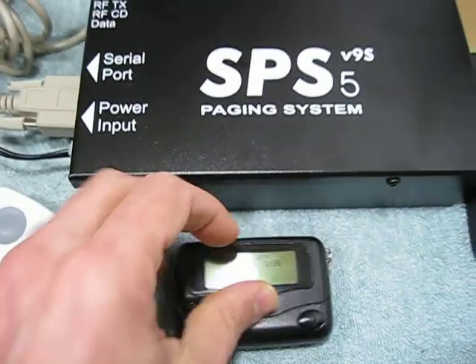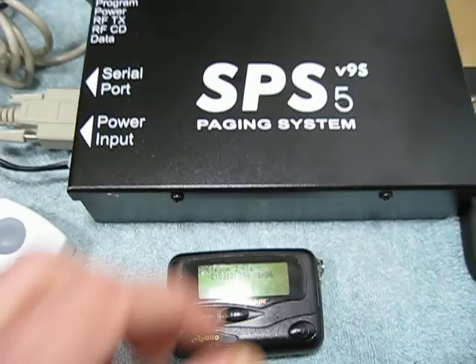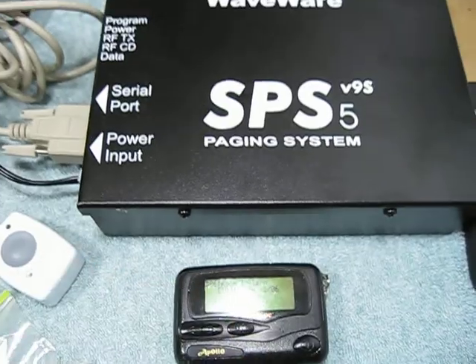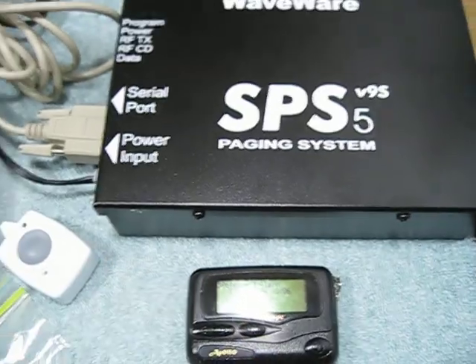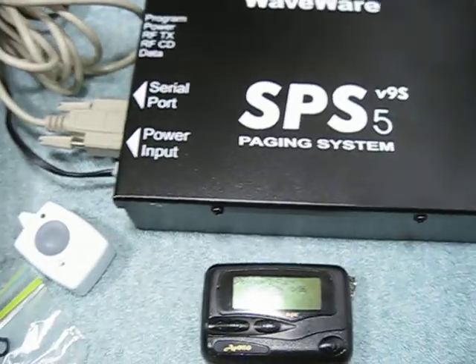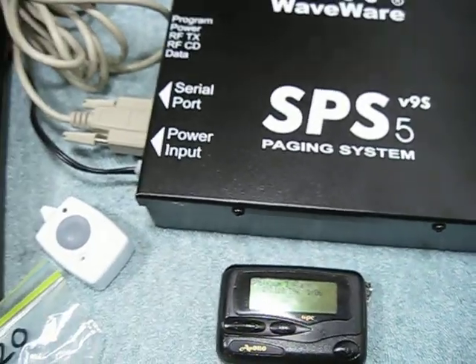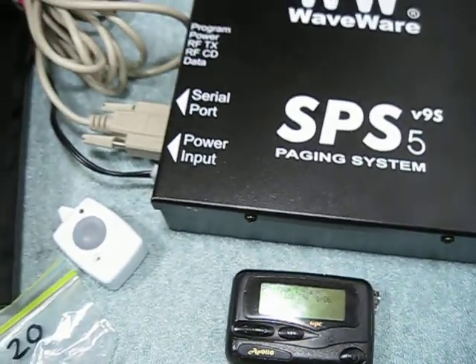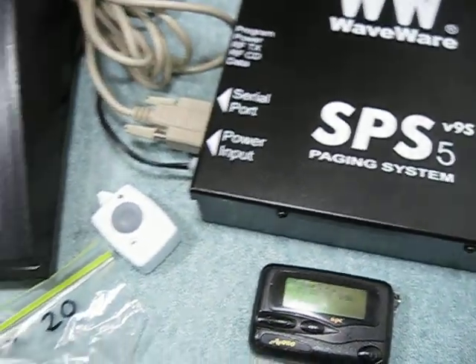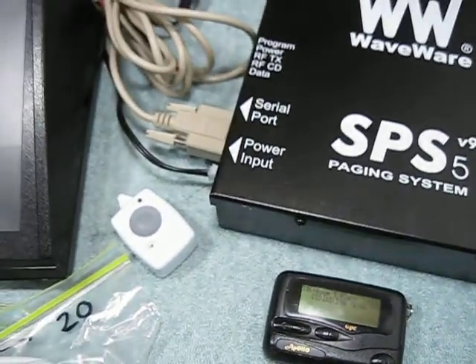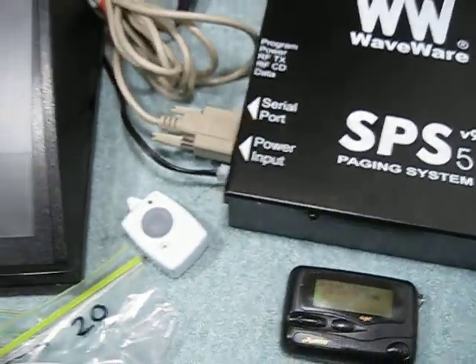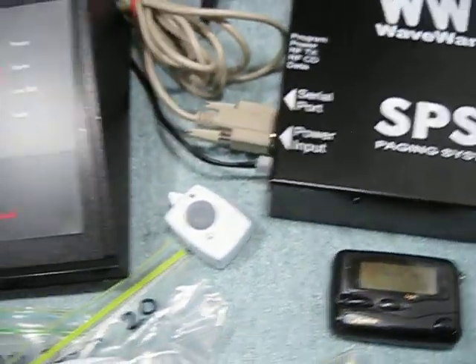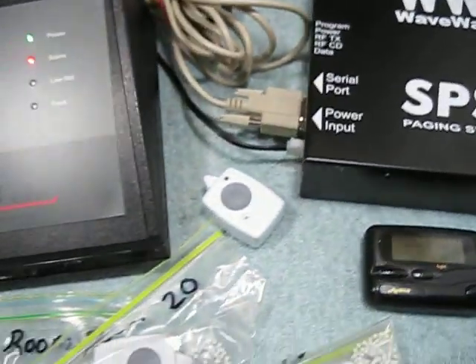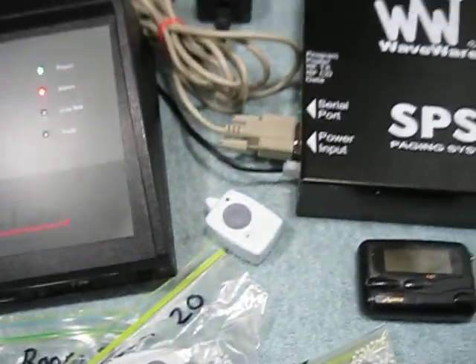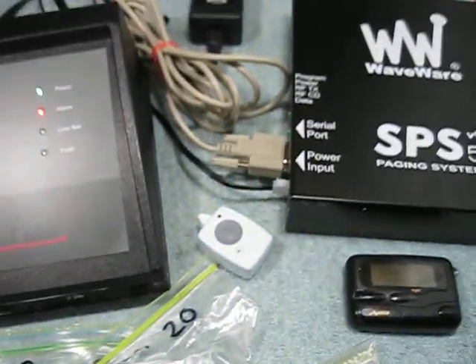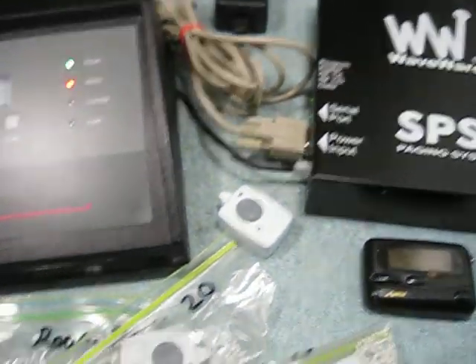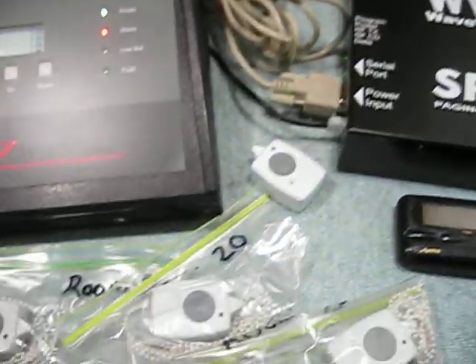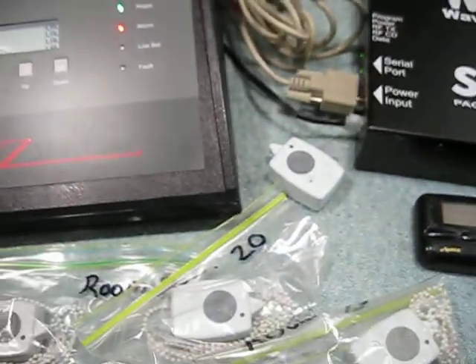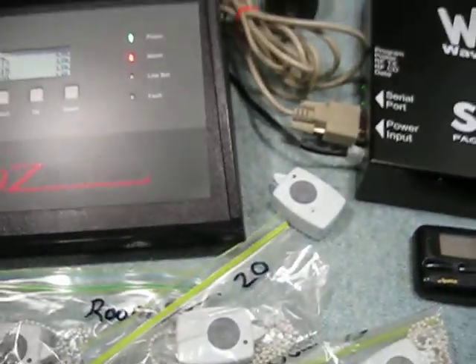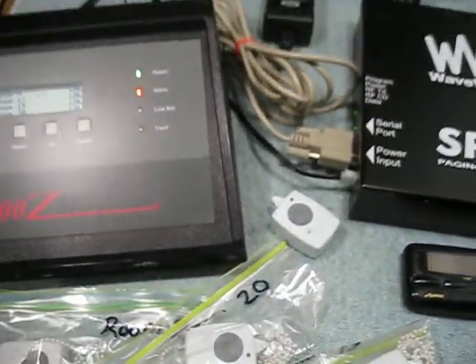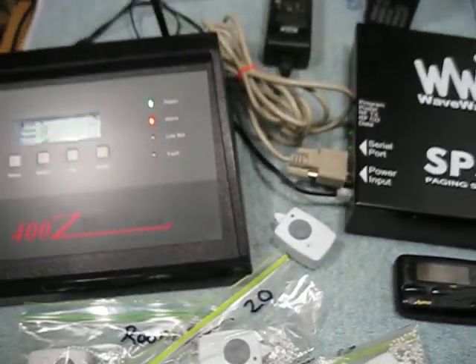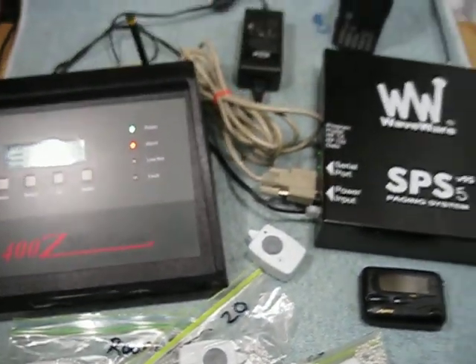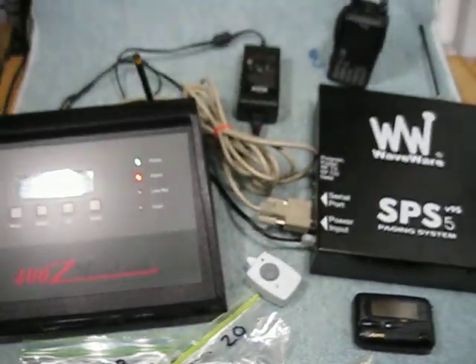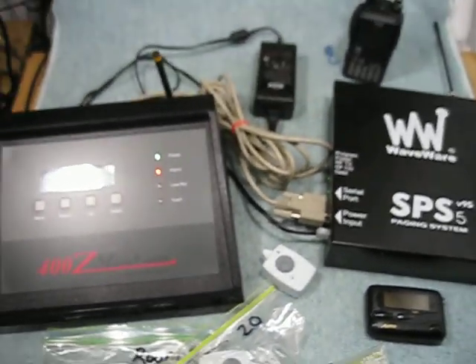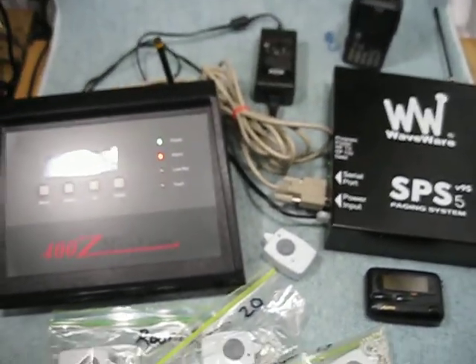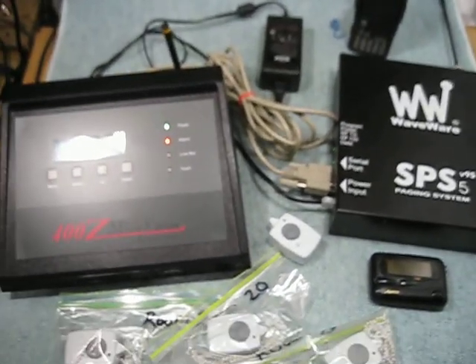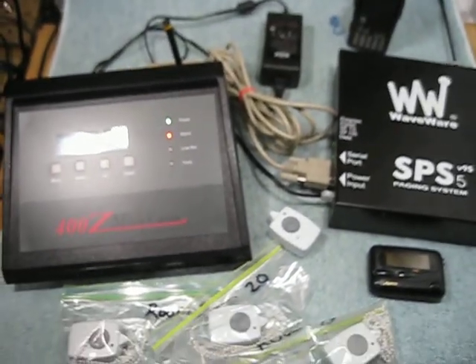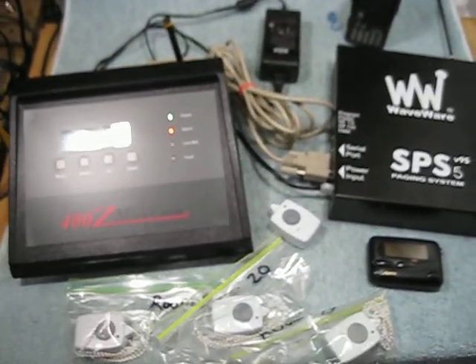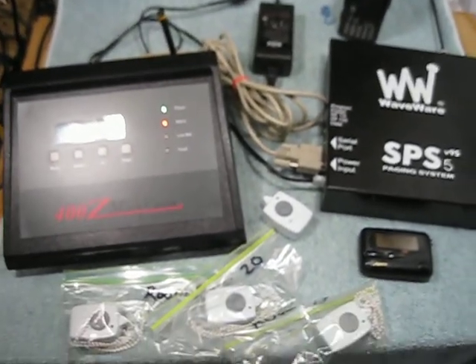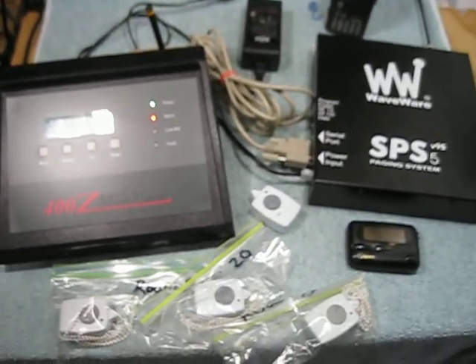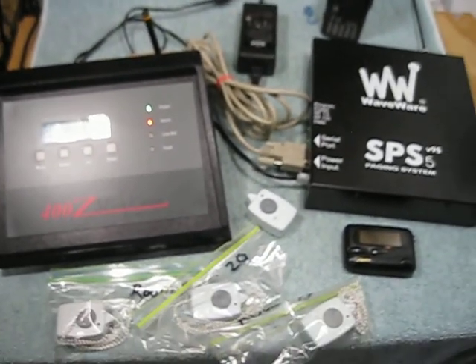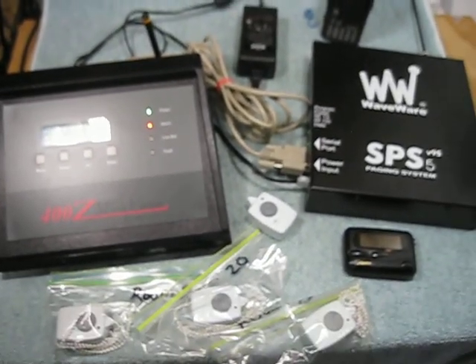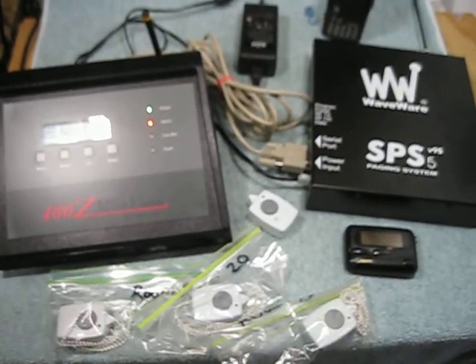That's basically it. There's the whole setup right there.